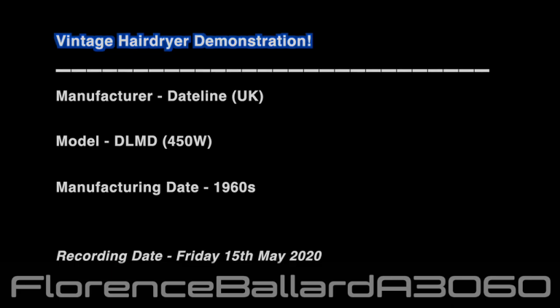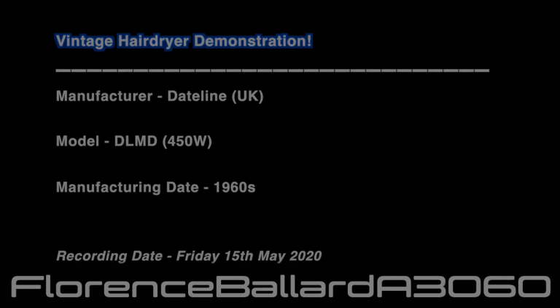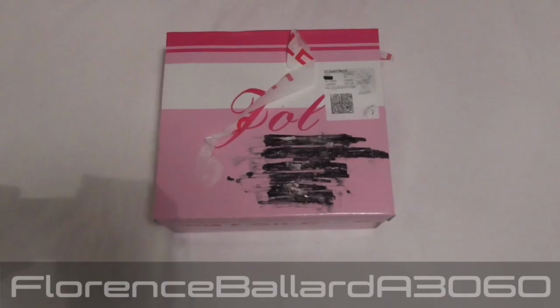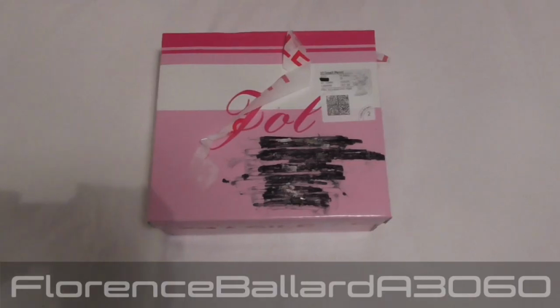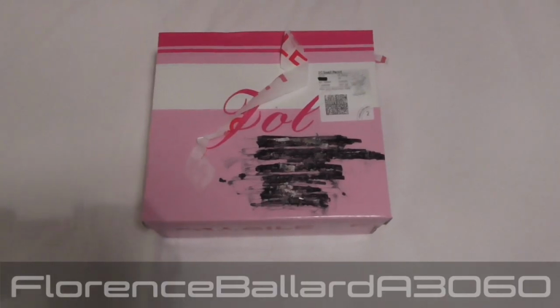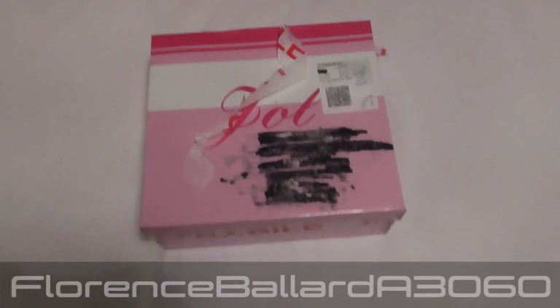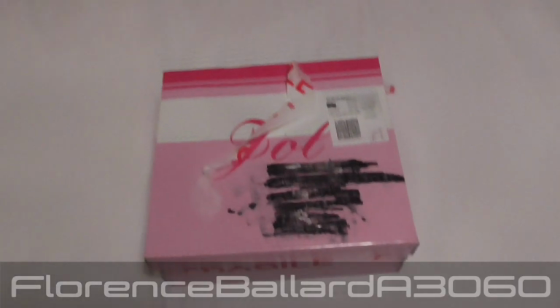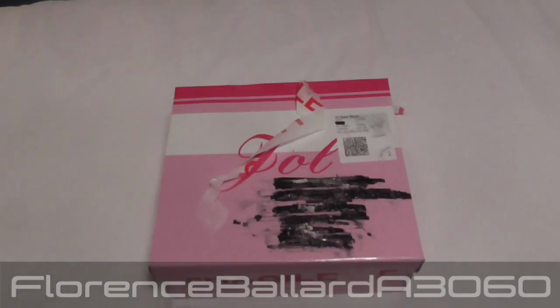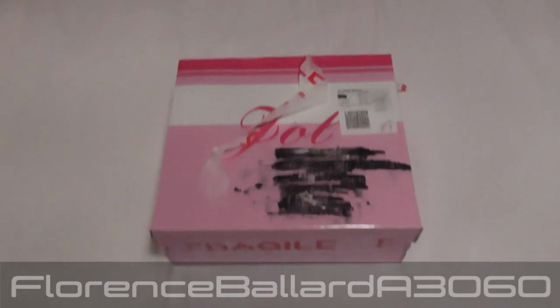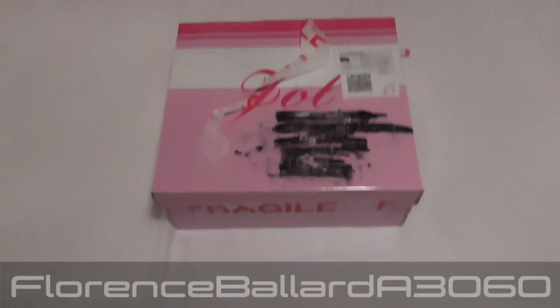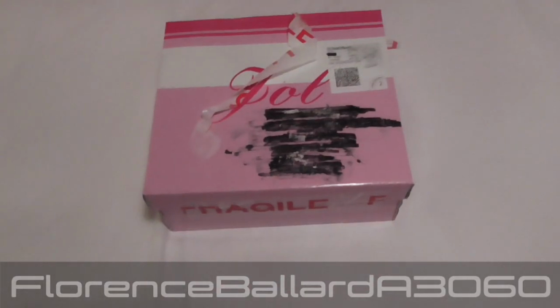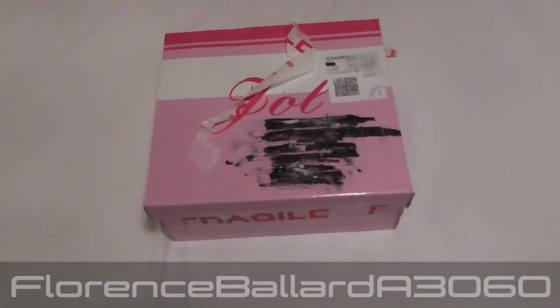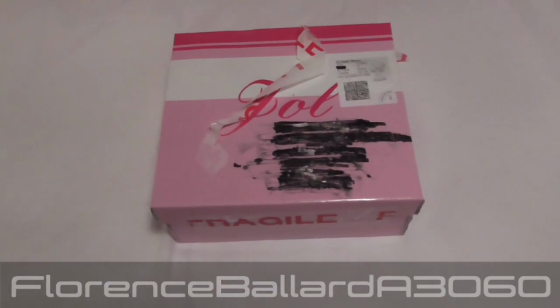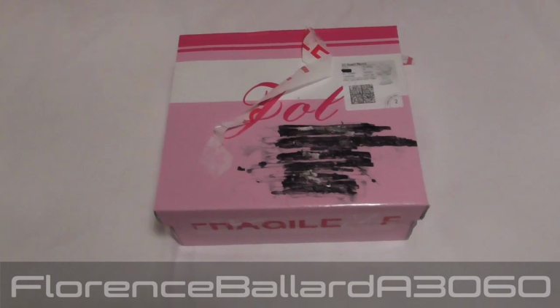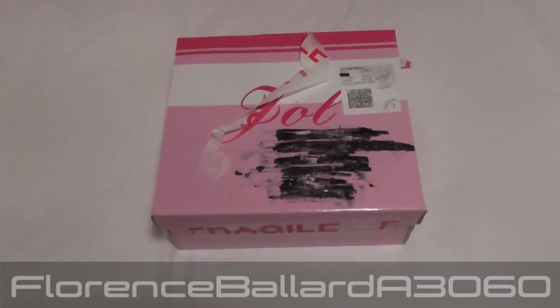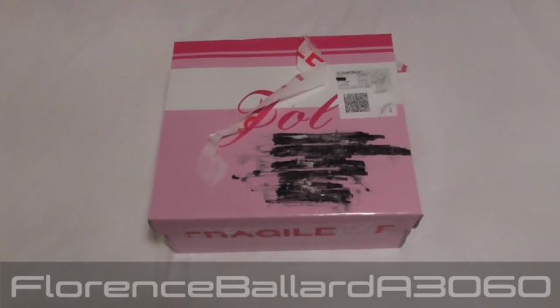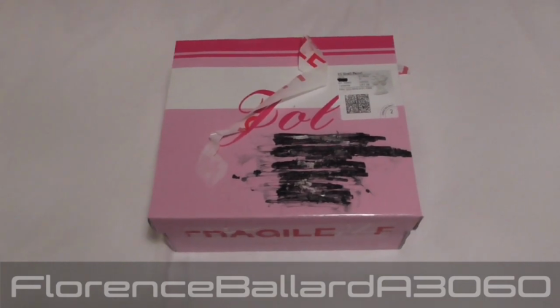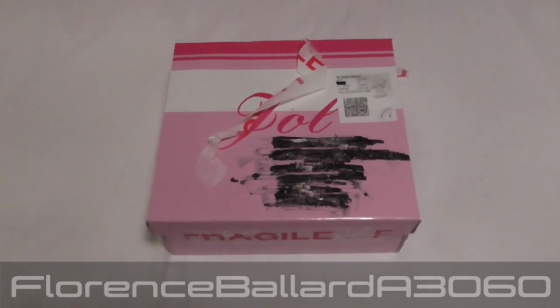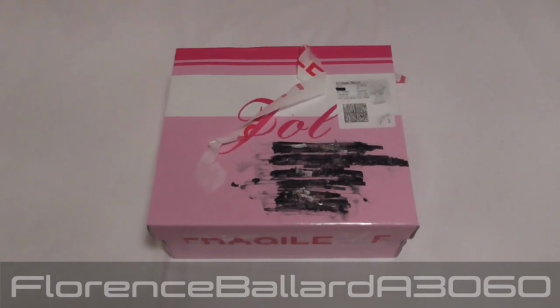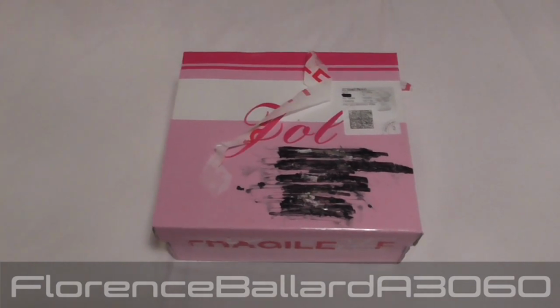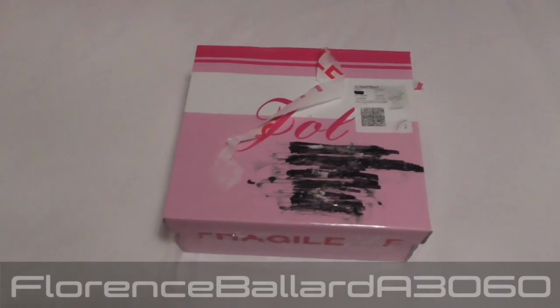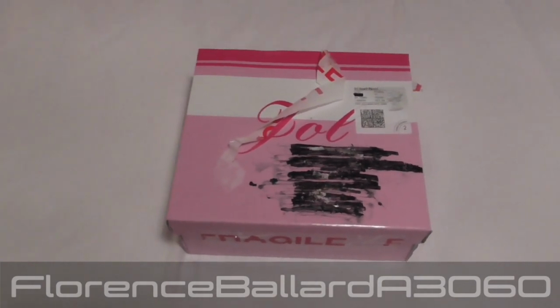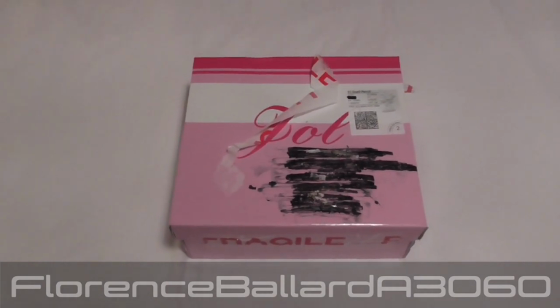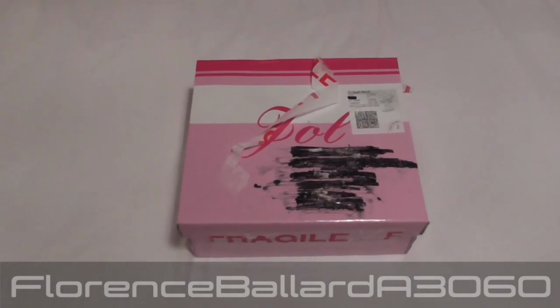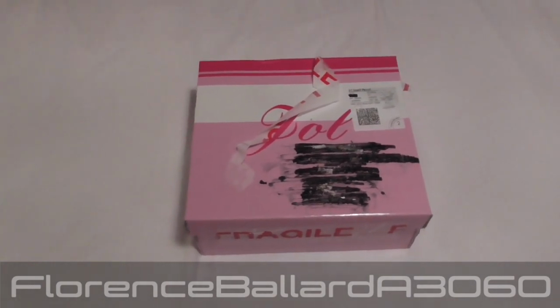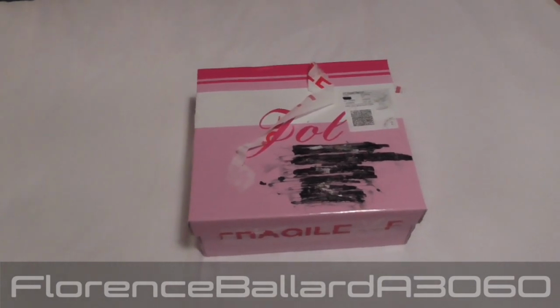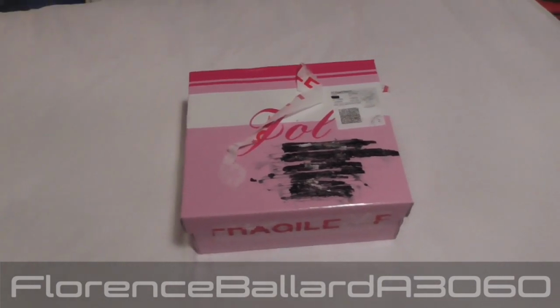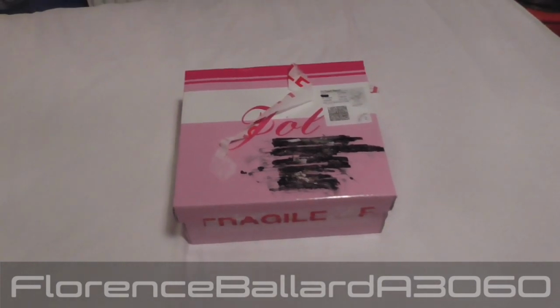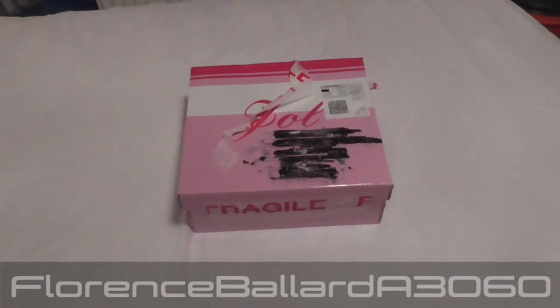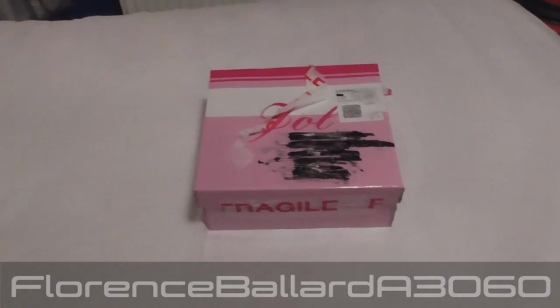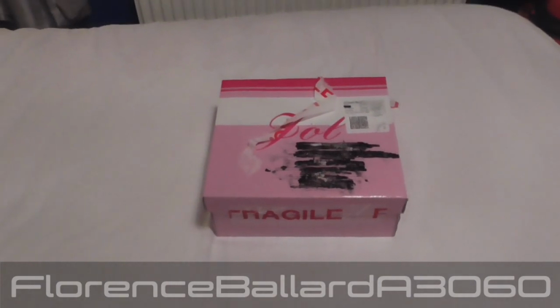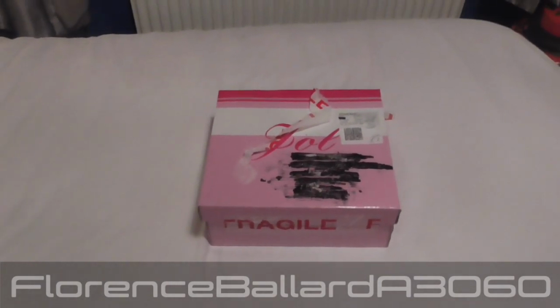Well guys, we have a special package here. I wonder what is in this.